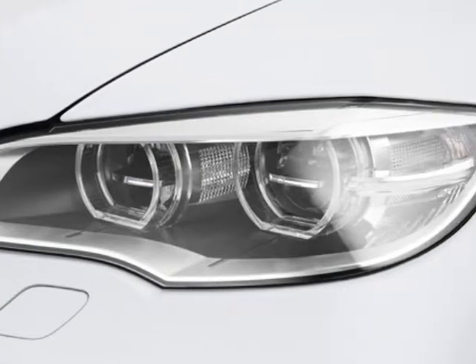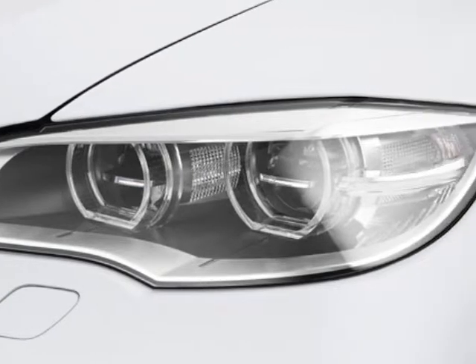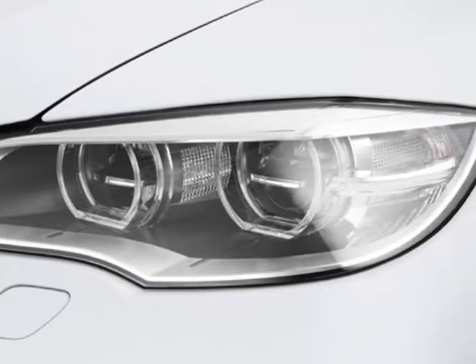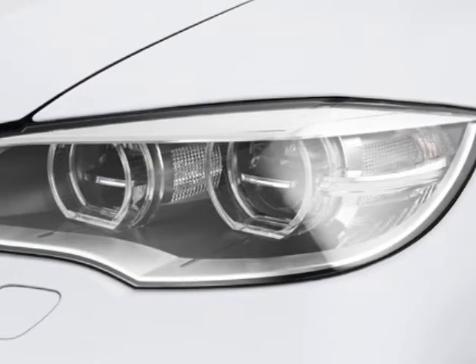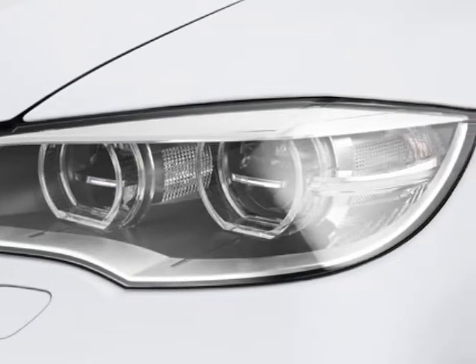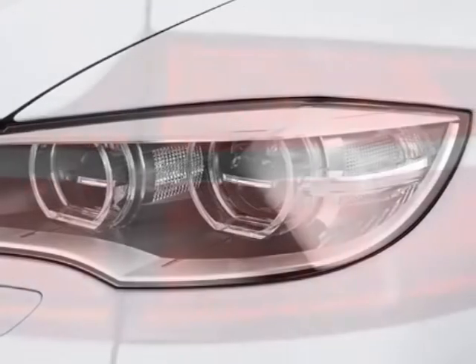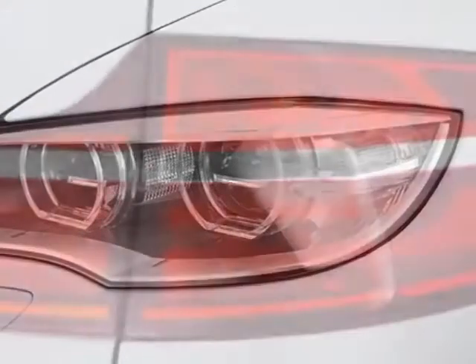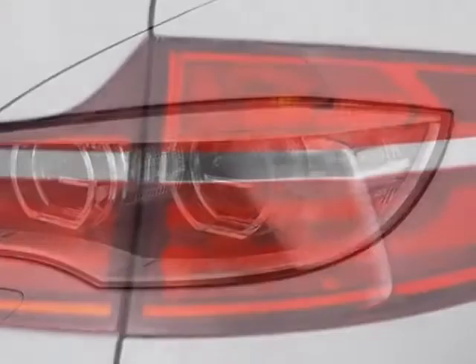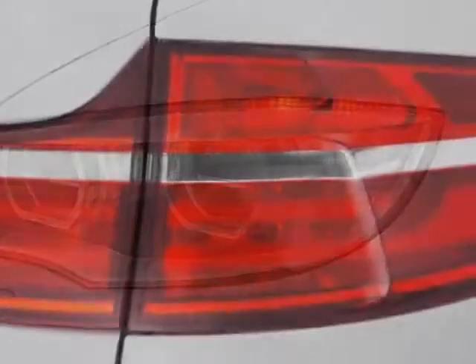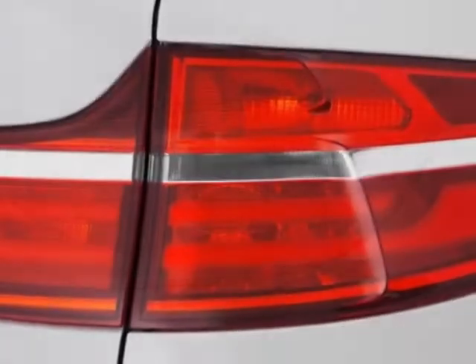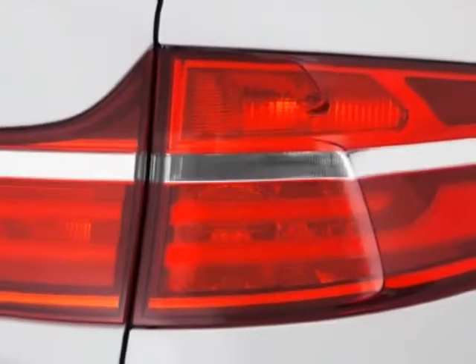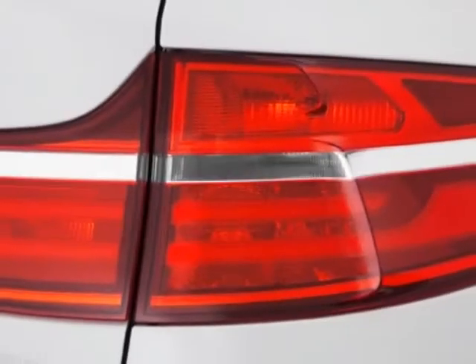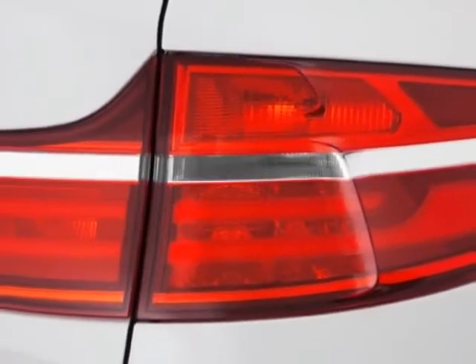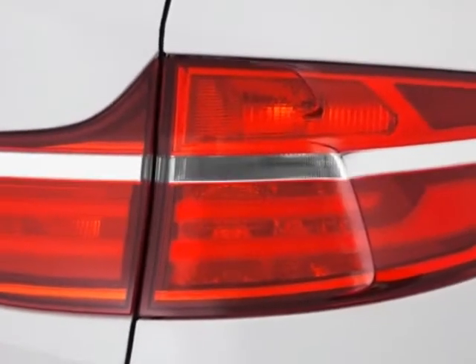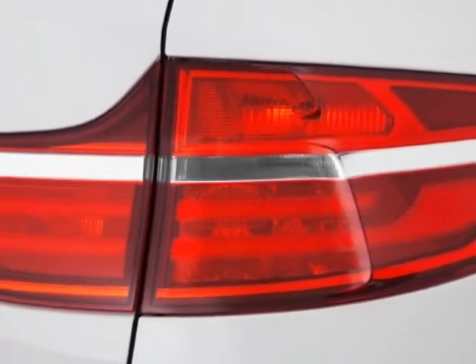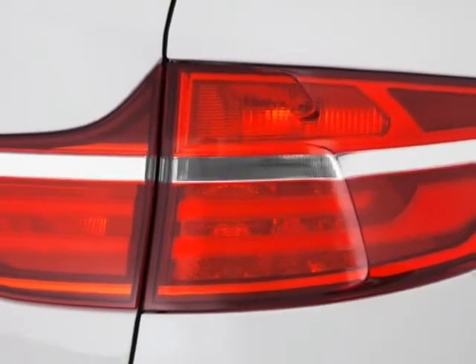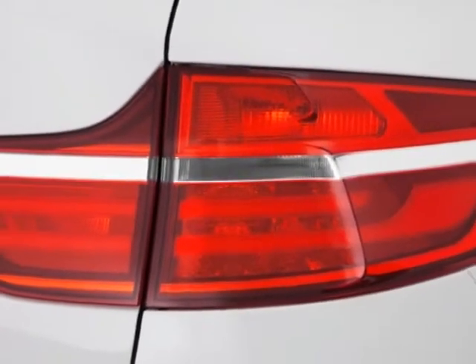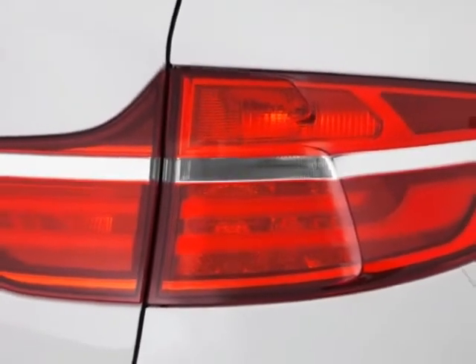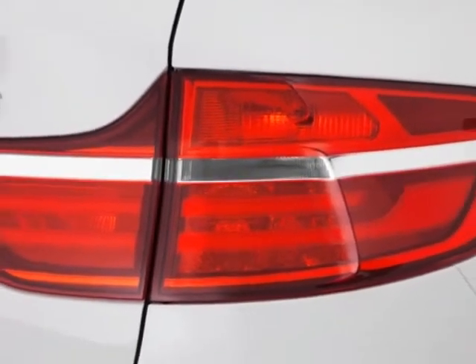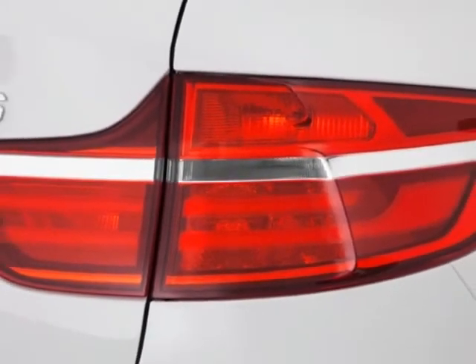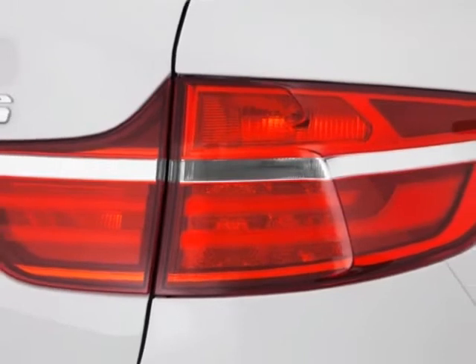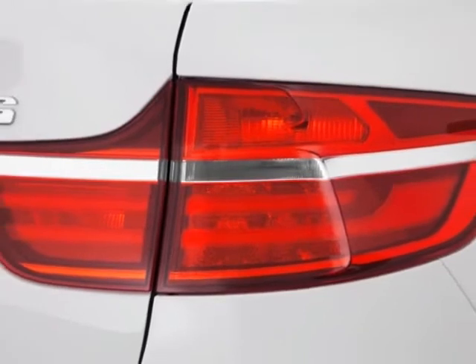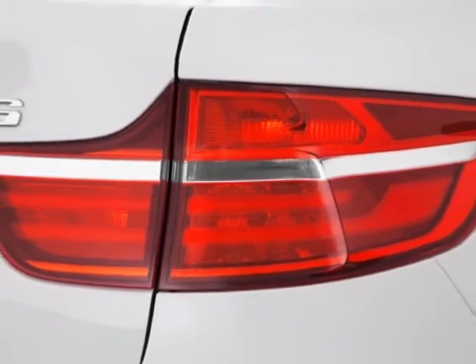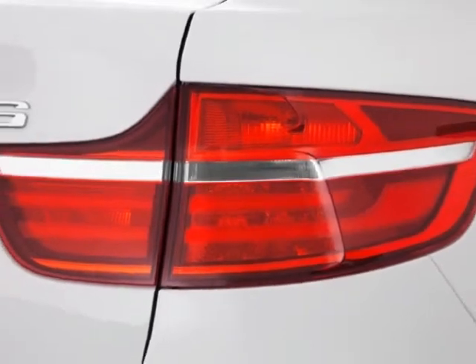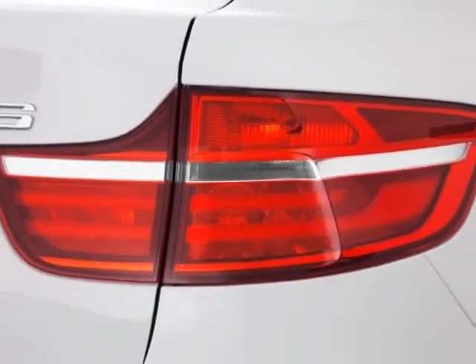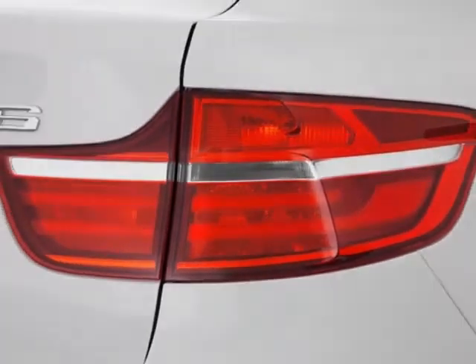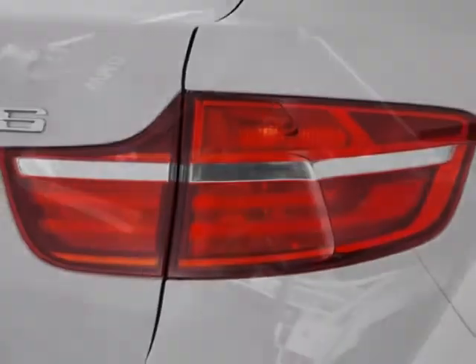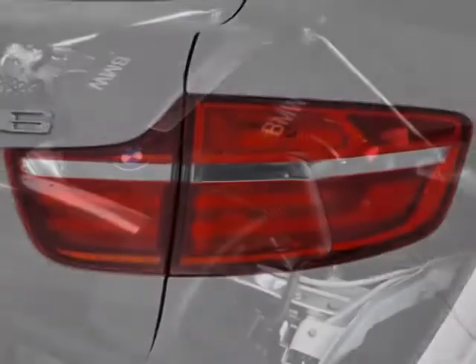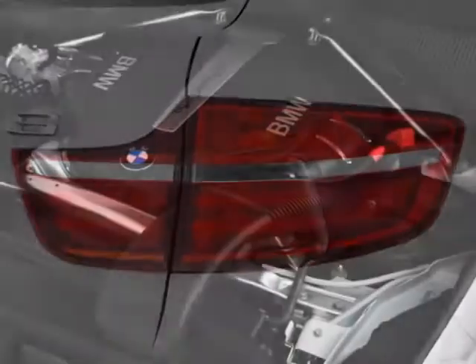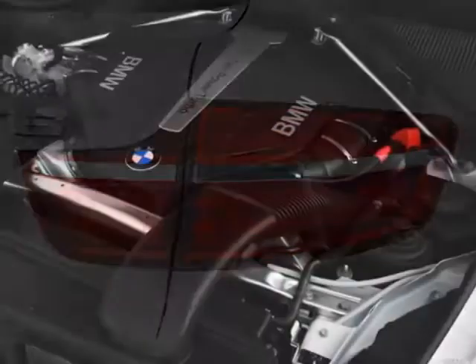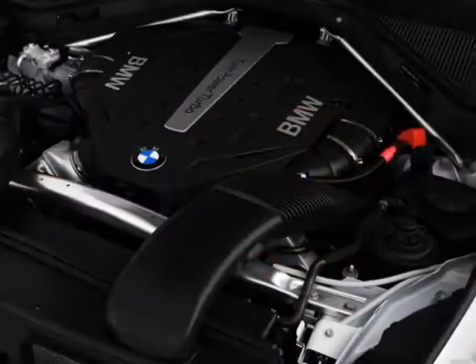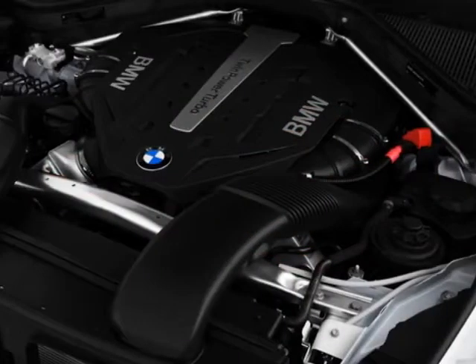This X6 boasts a 3.0-liter engine and has an unspecified transmission.